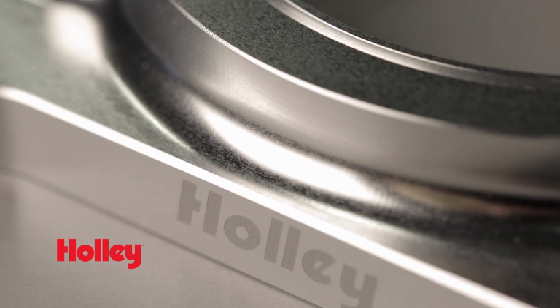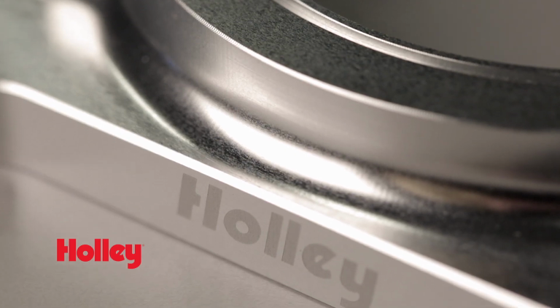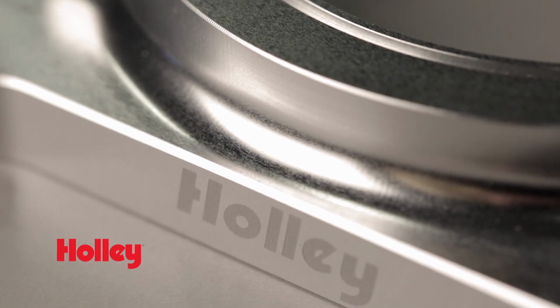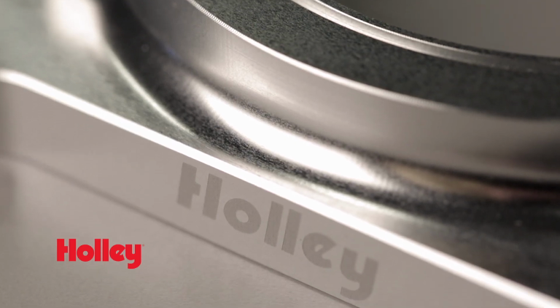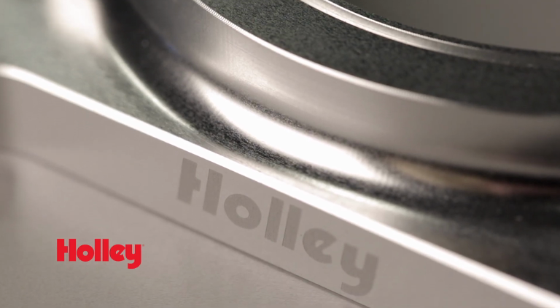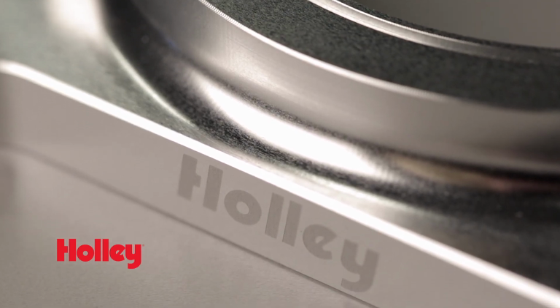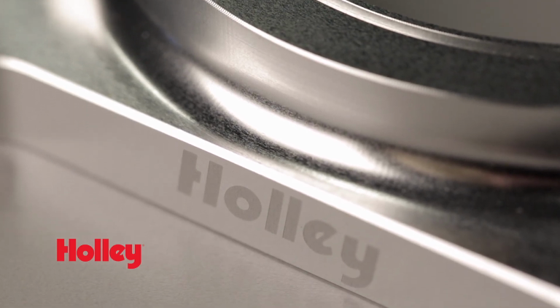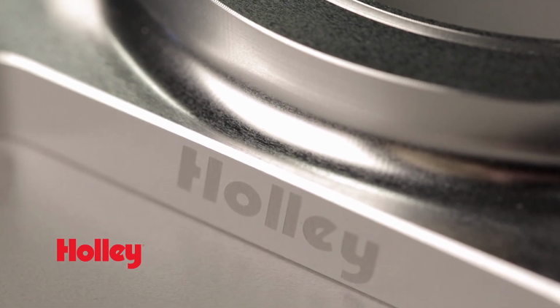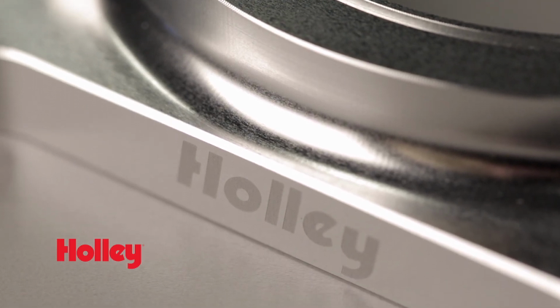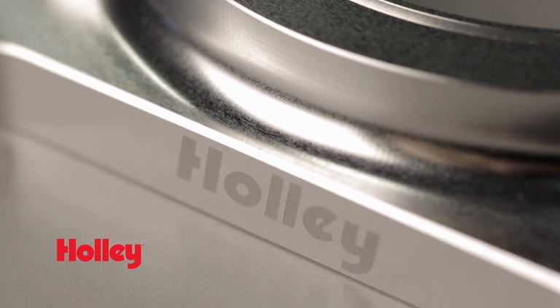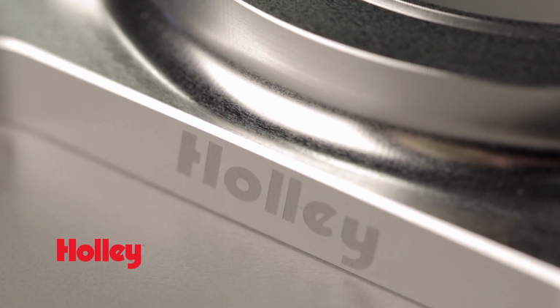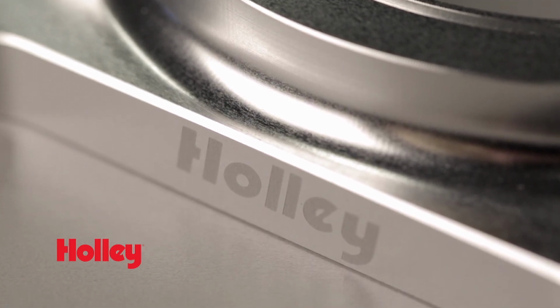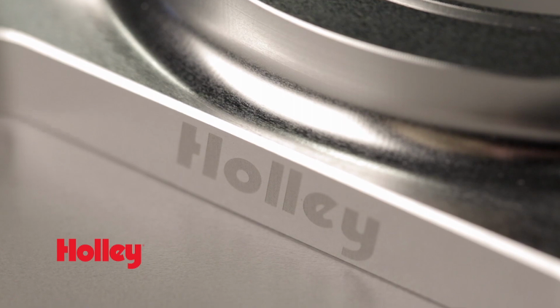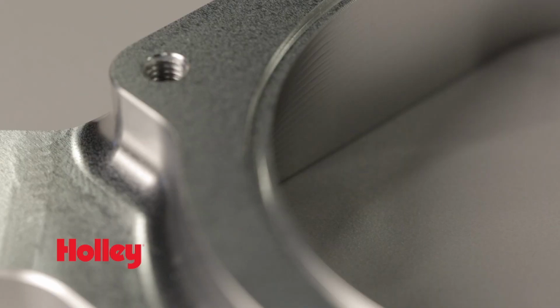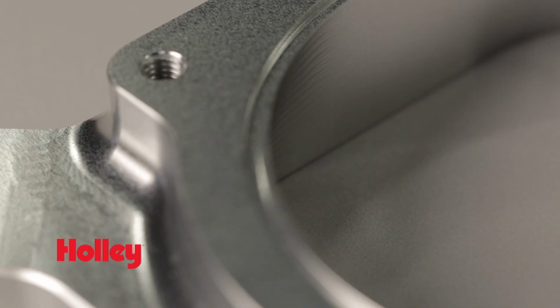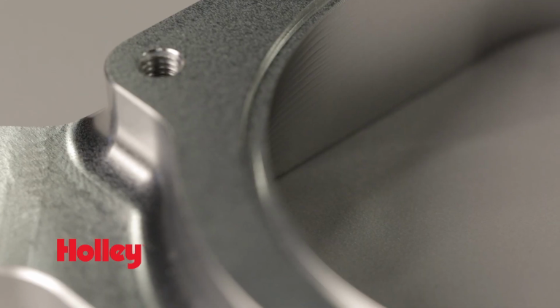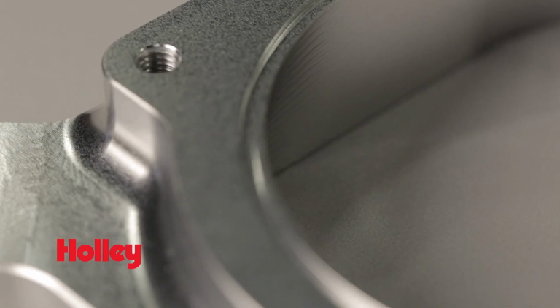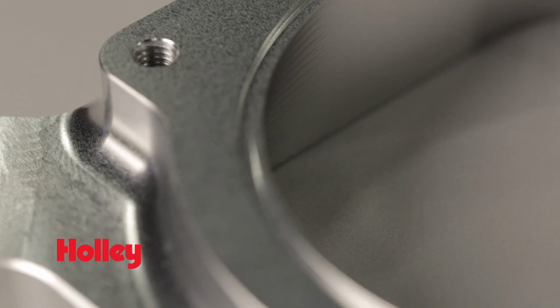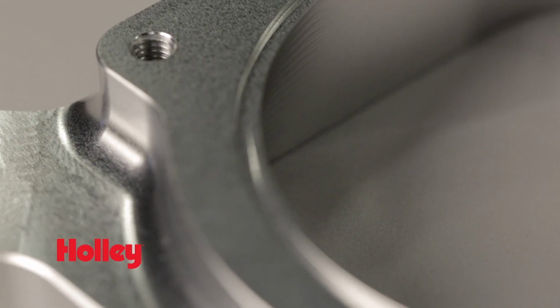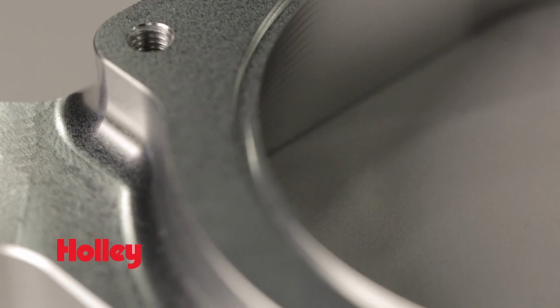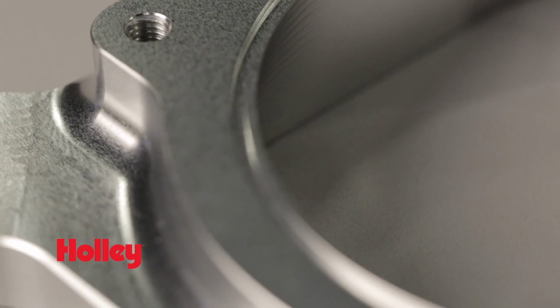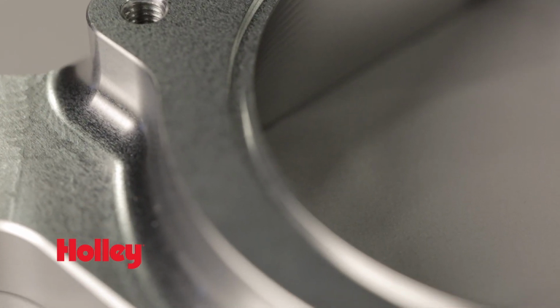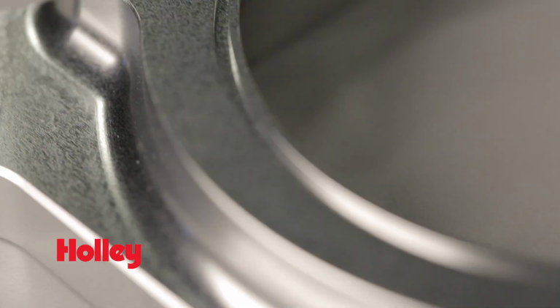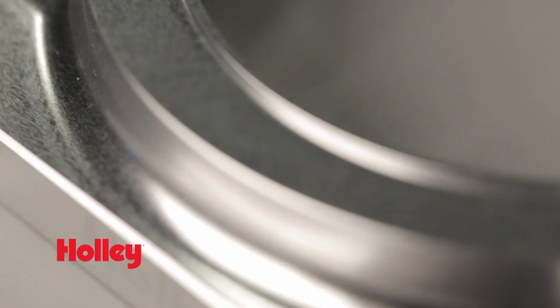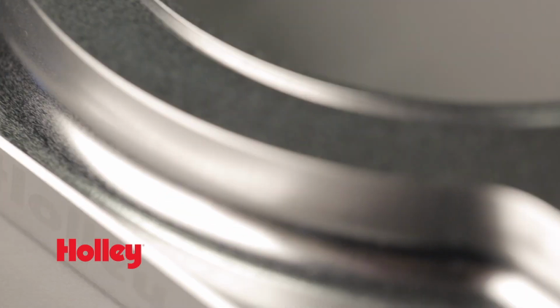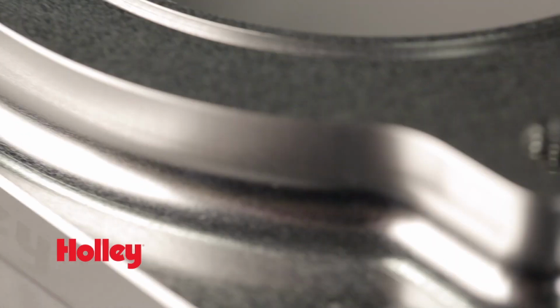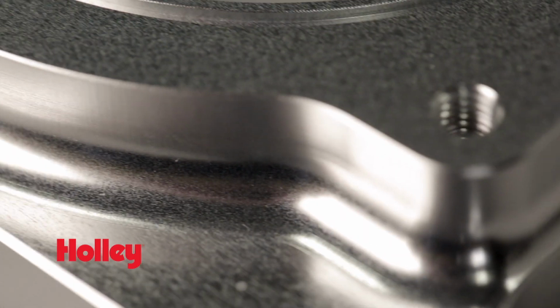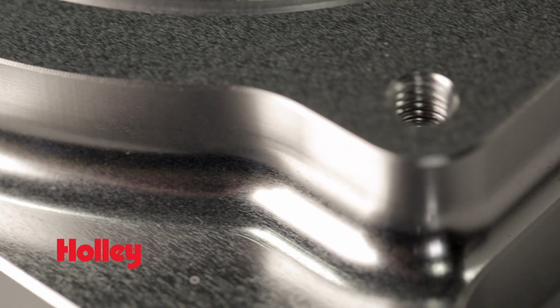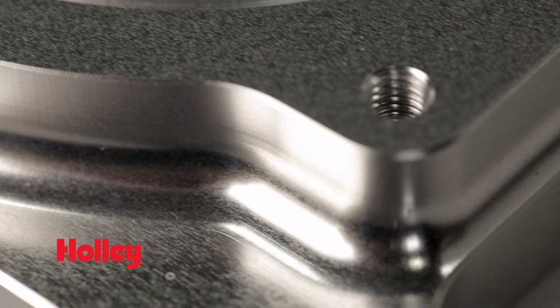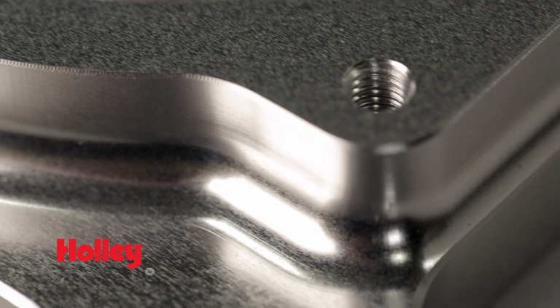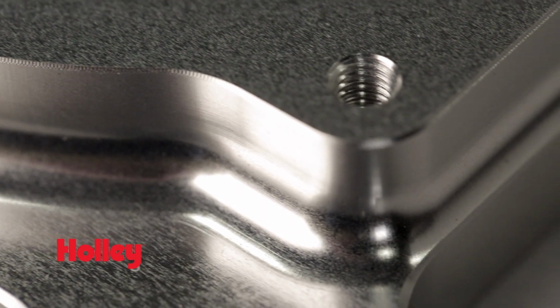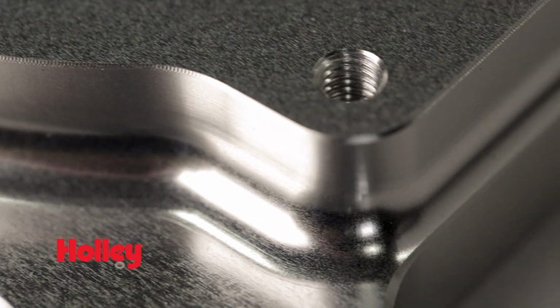CNC machined from Billet Aluminum, these adapters offer superior strength and good looks.